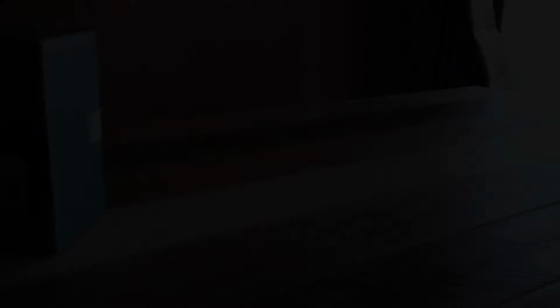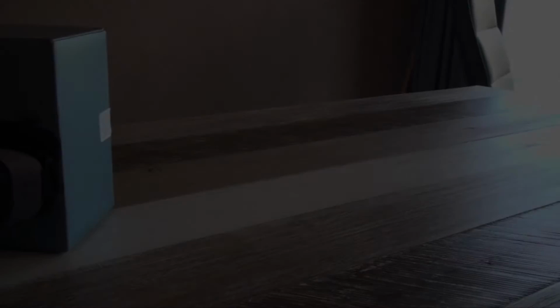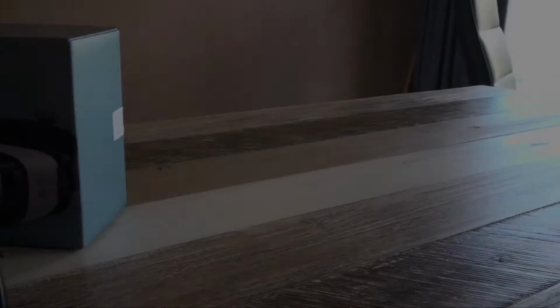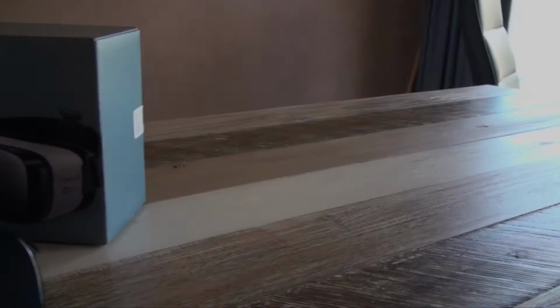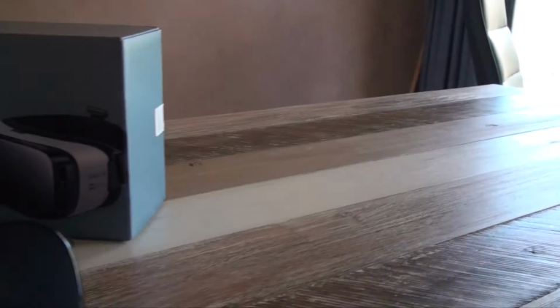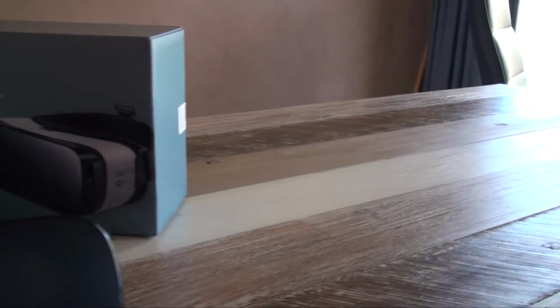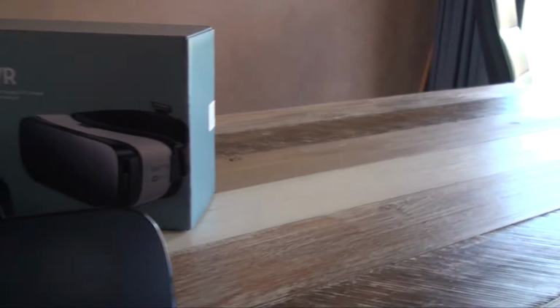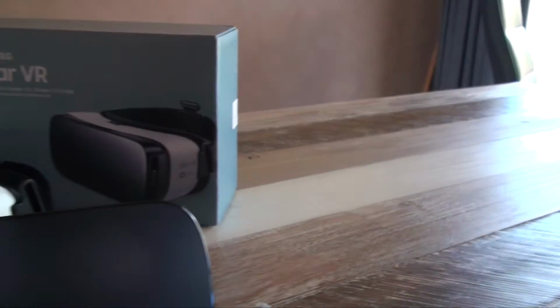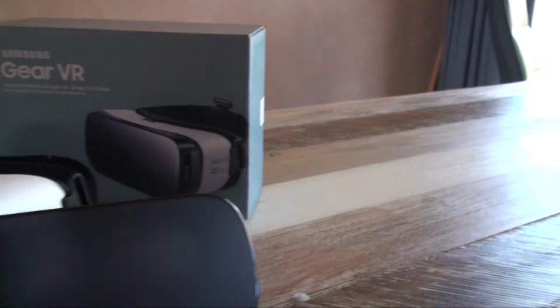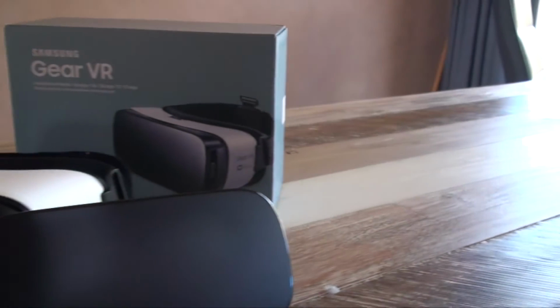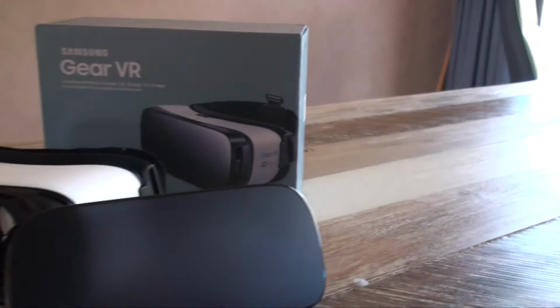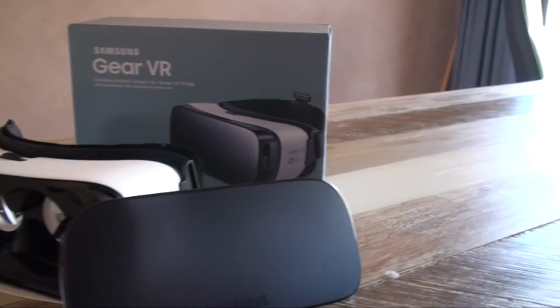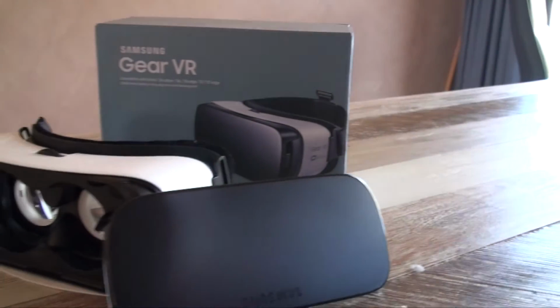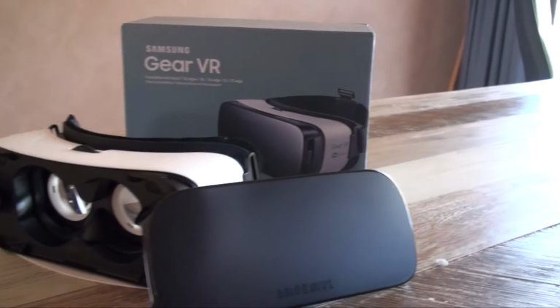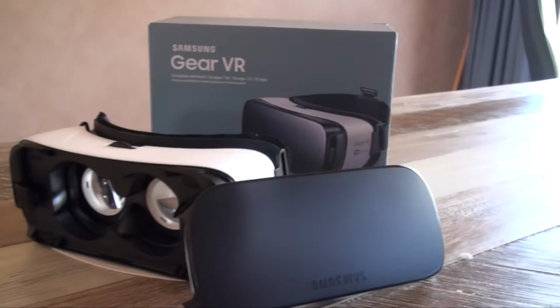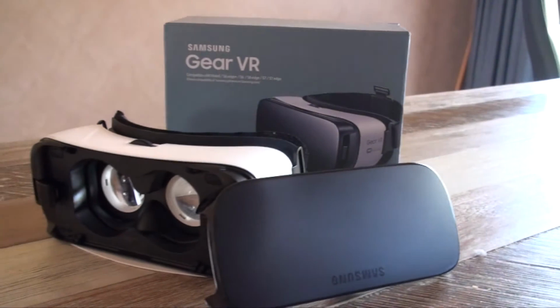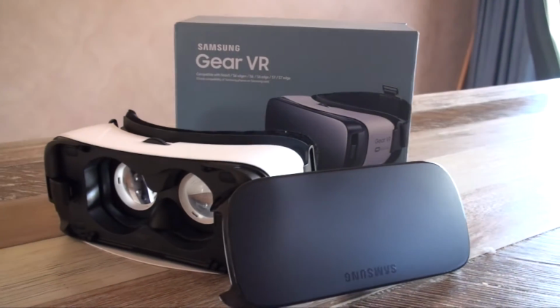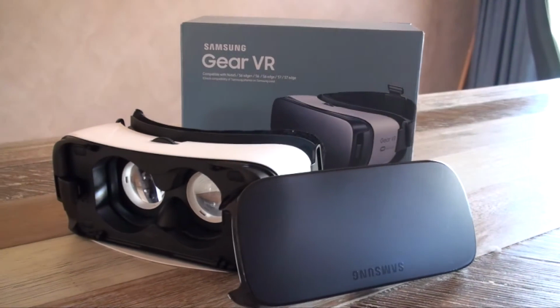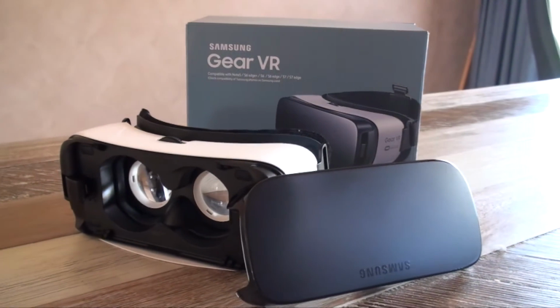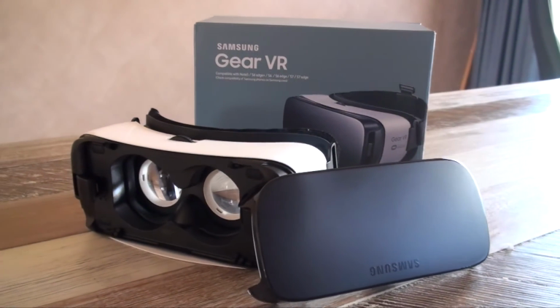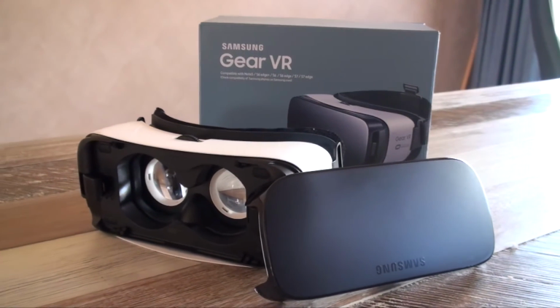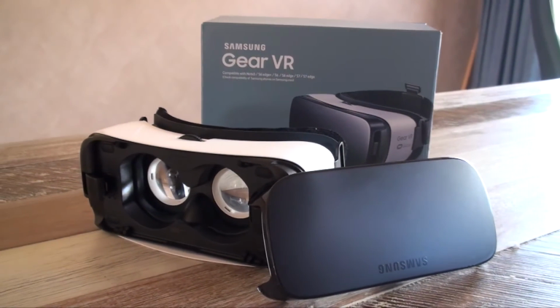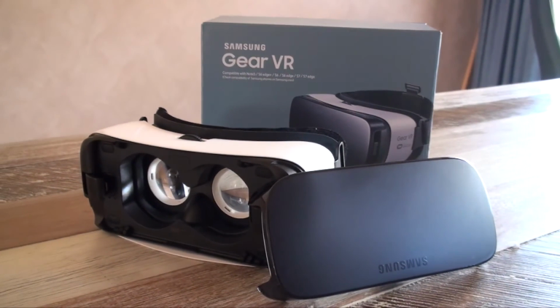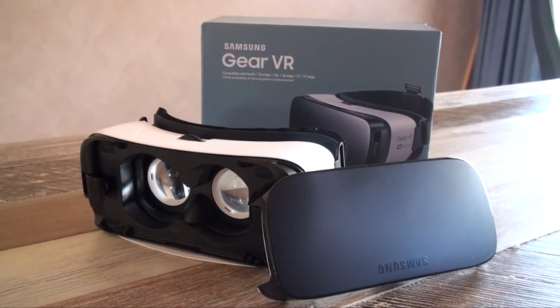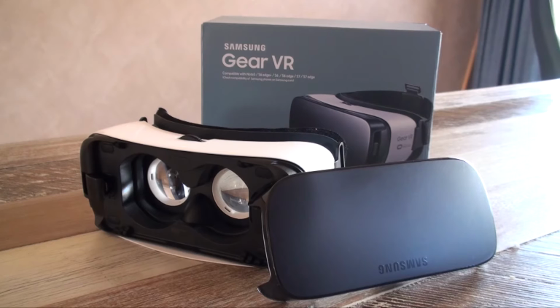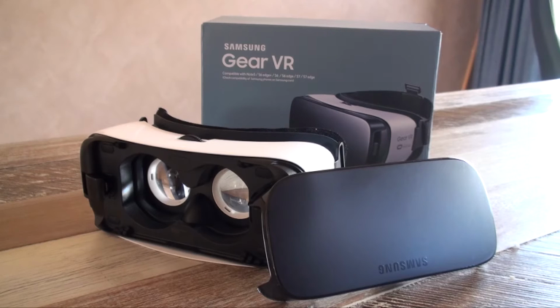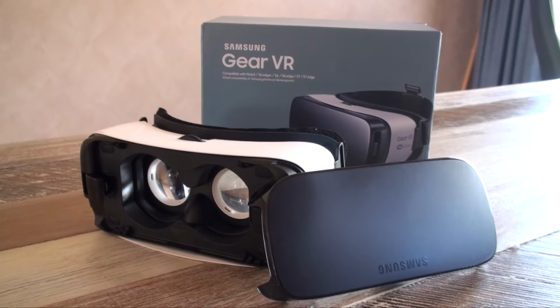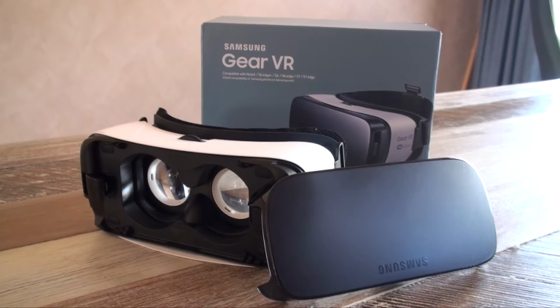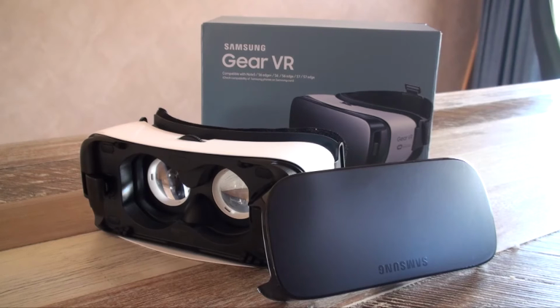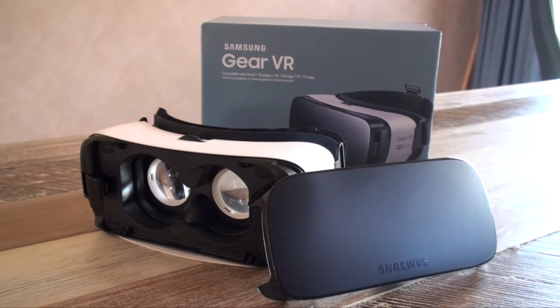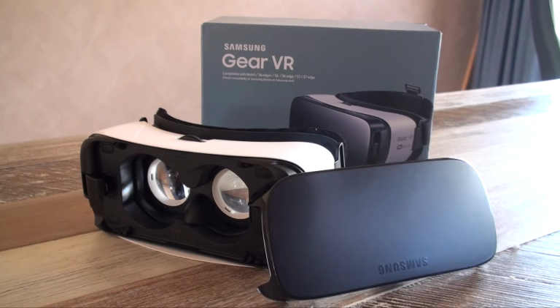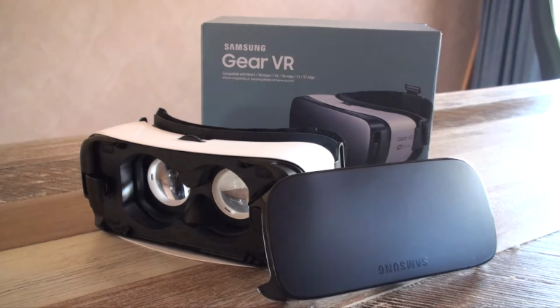Hey guys, what's going on? Spardy Osh here. In this video, I'm going to be unboxing and giving you my first impressions of the Samsung Gear VR.